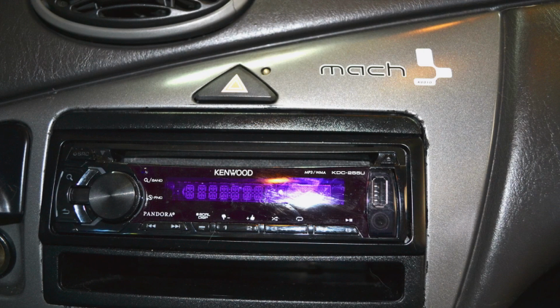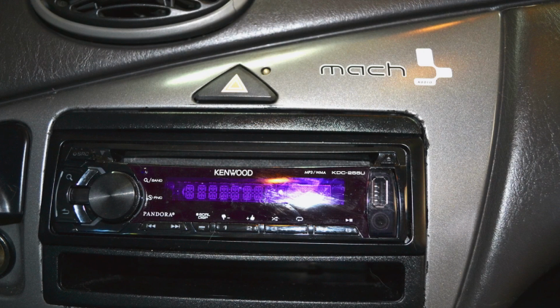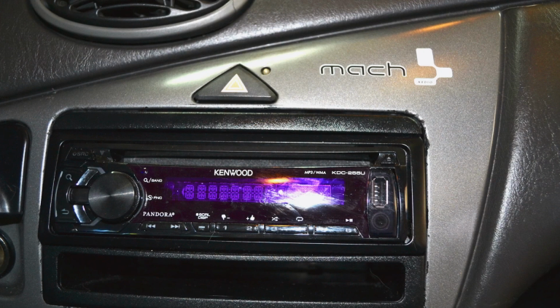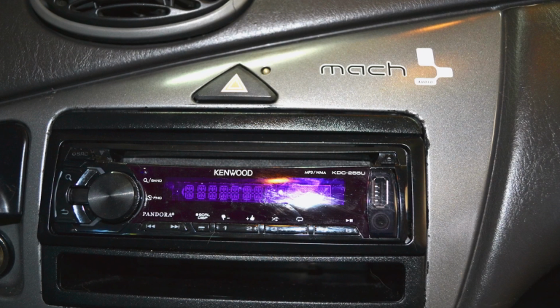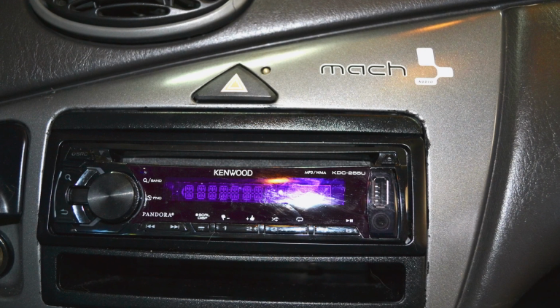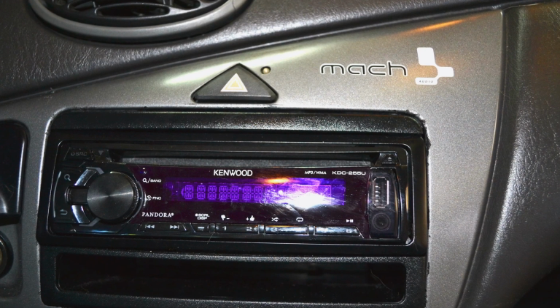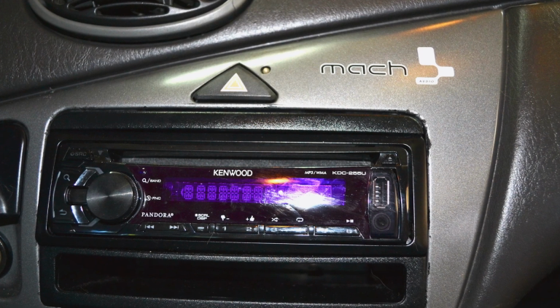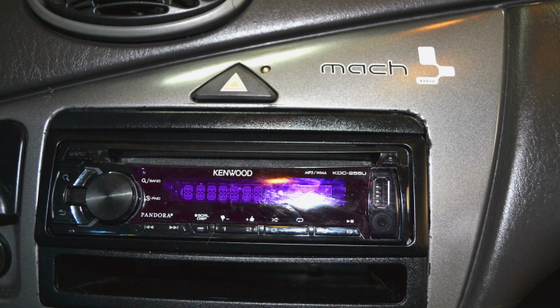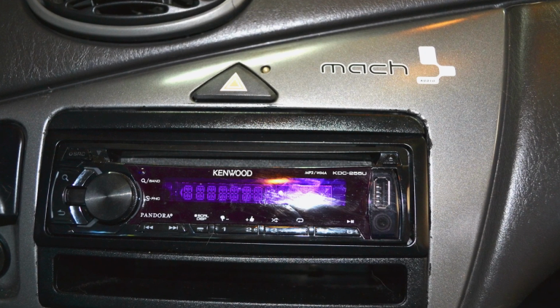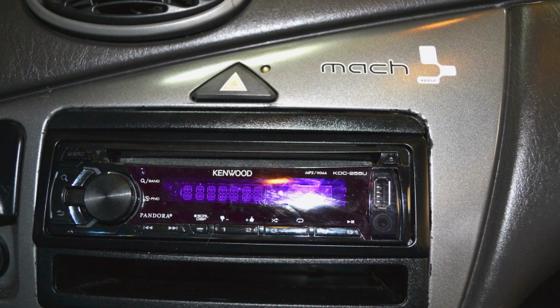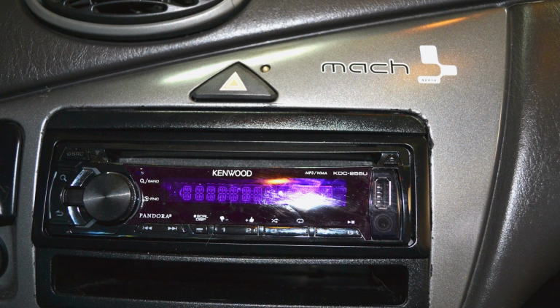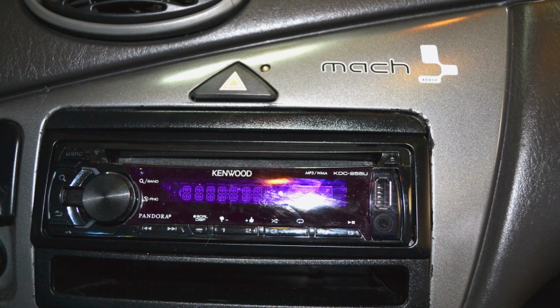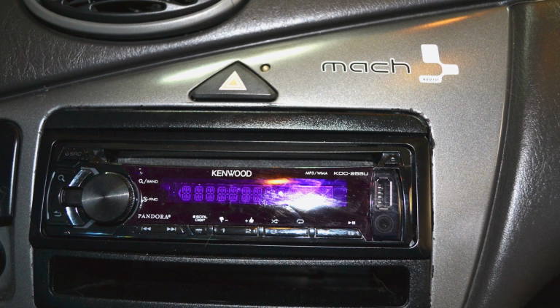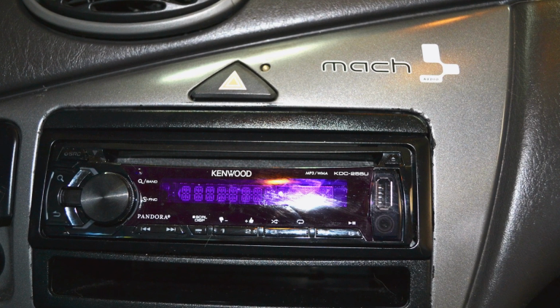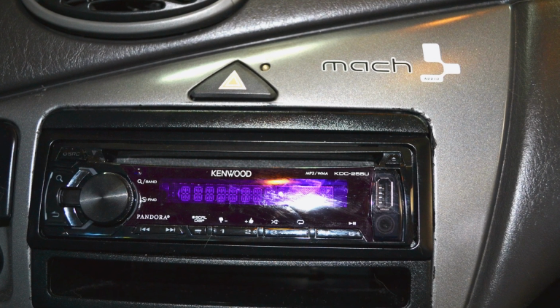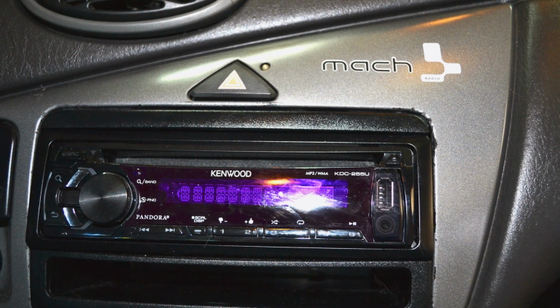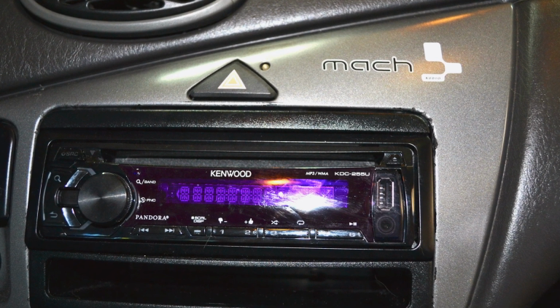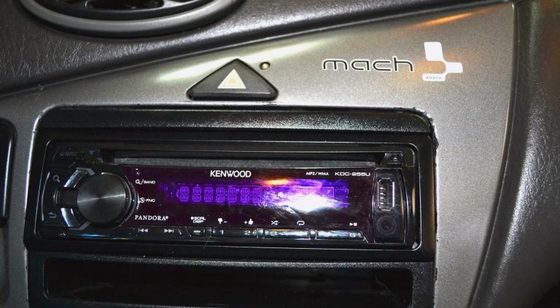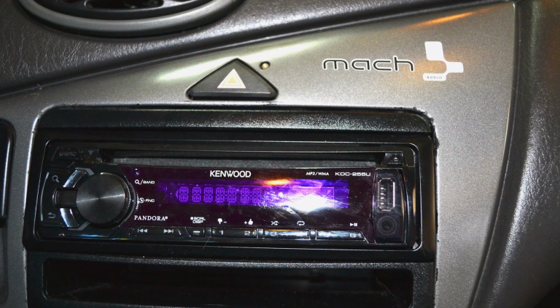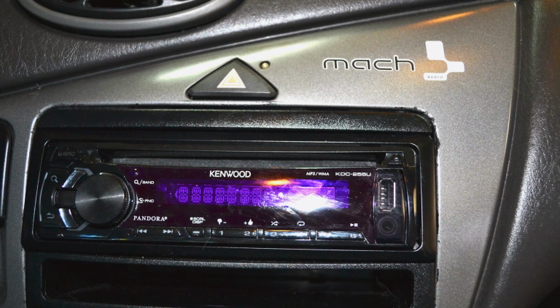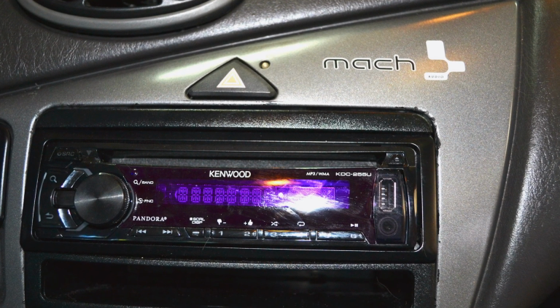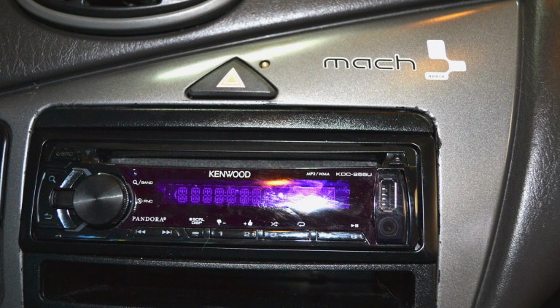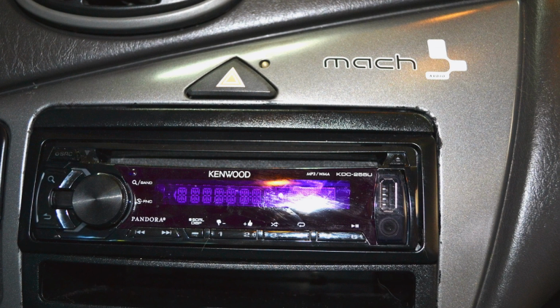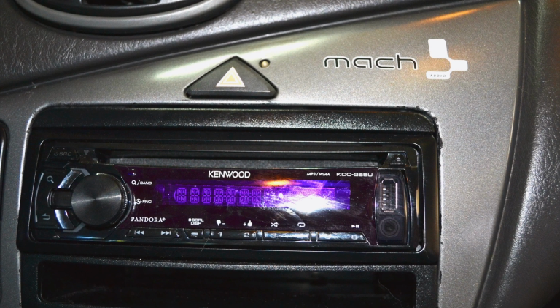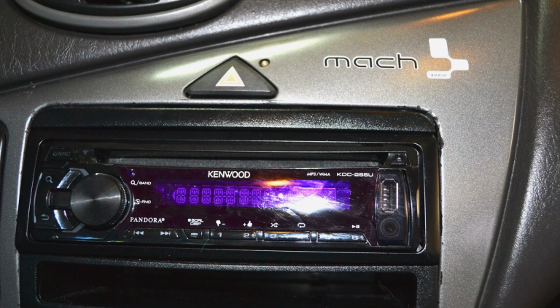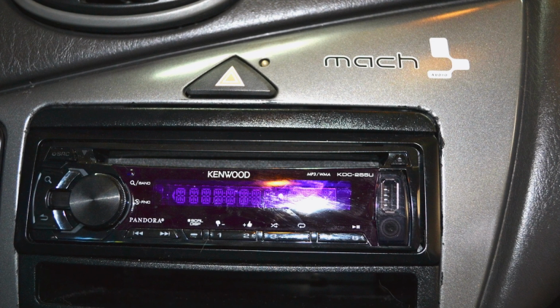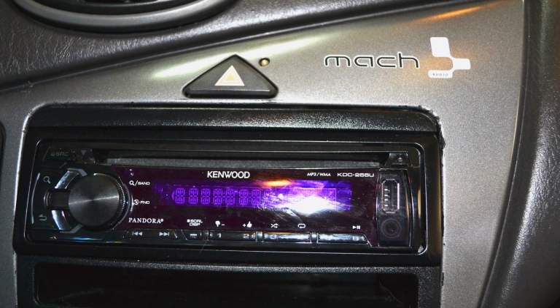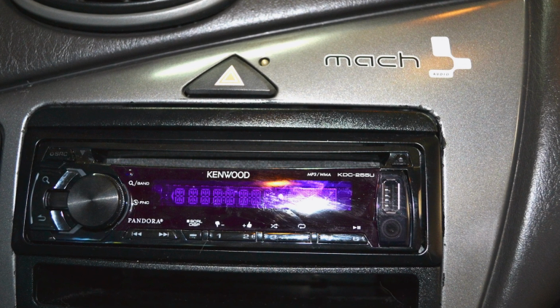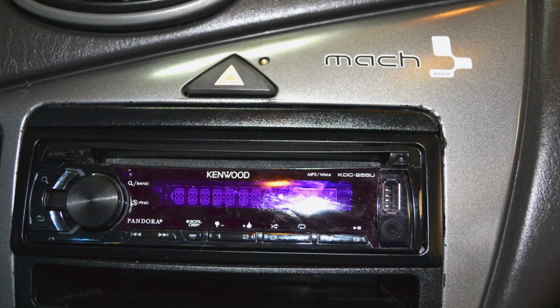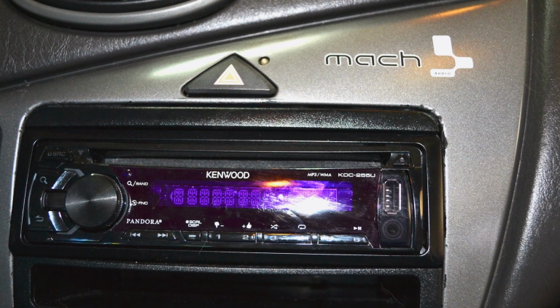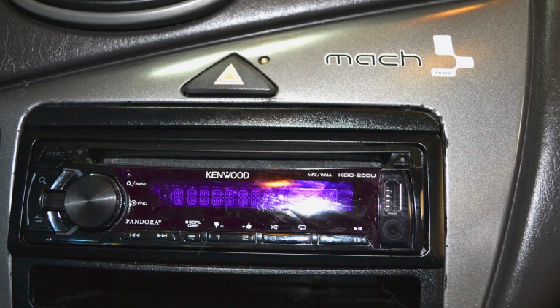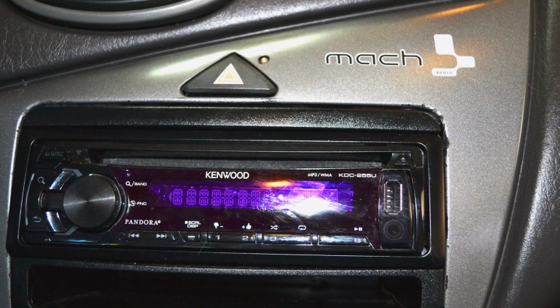In this video I'm going to show you how I hooked up my aftermarket Kenwood deck to my stock Mach audio system.